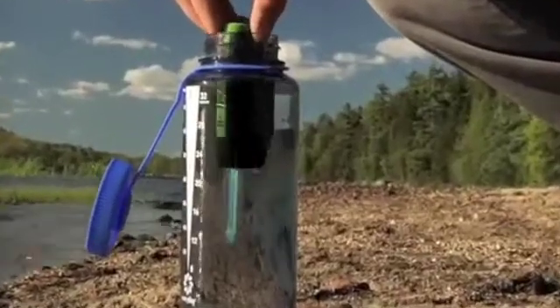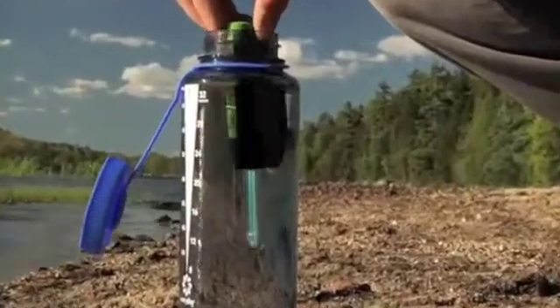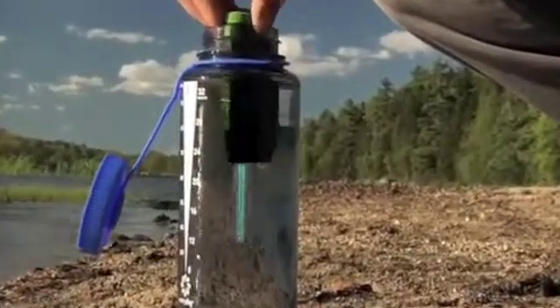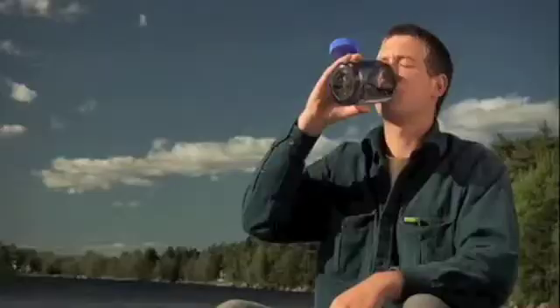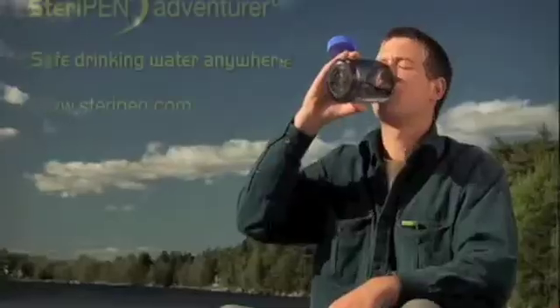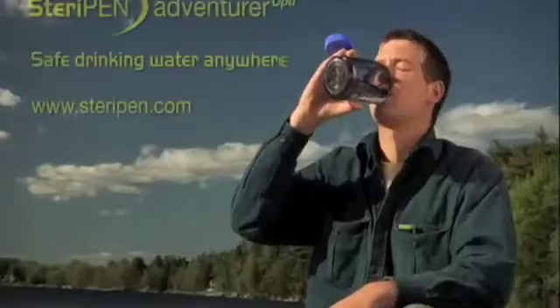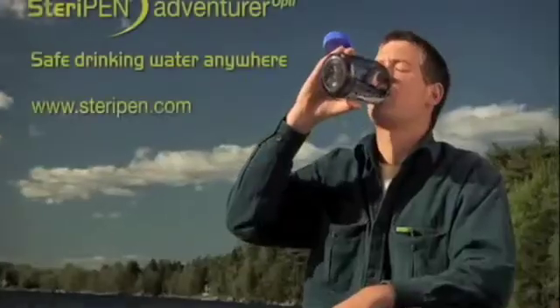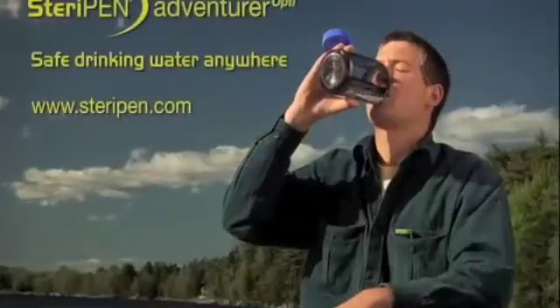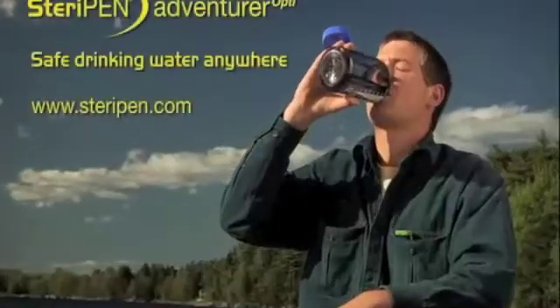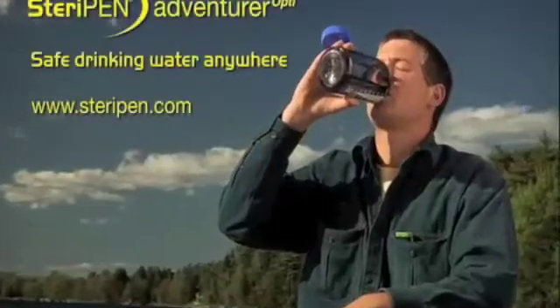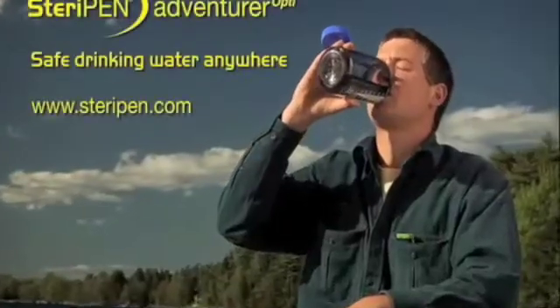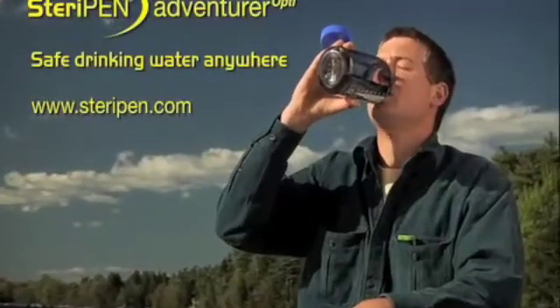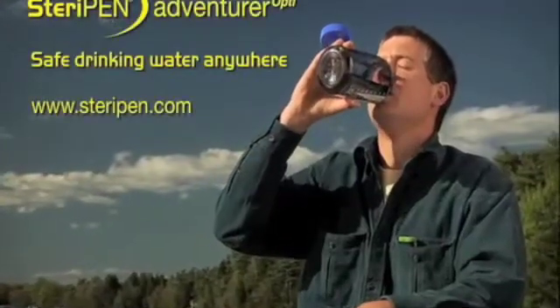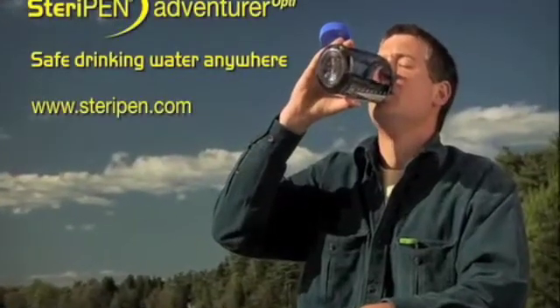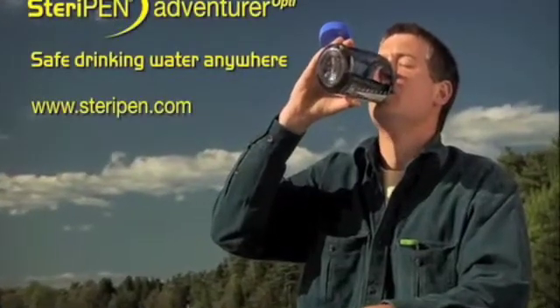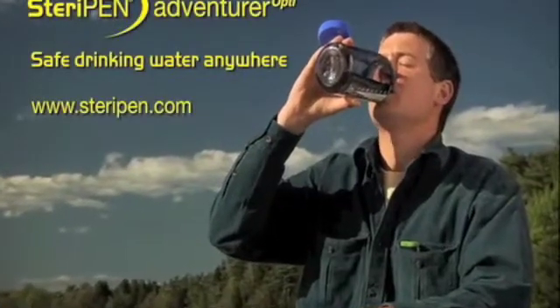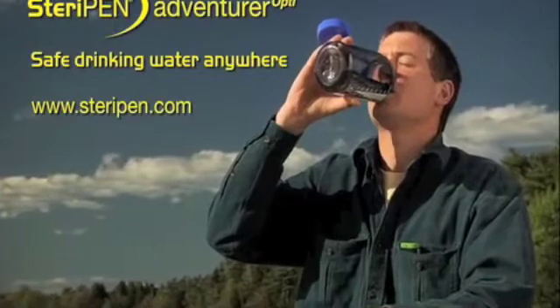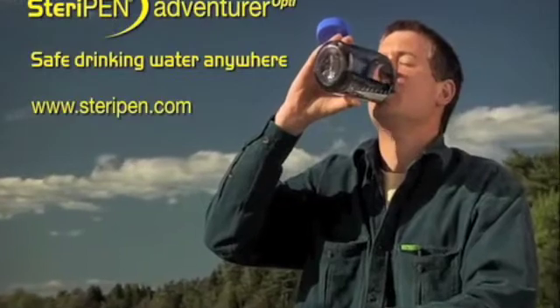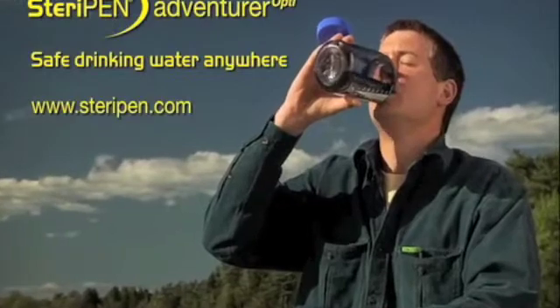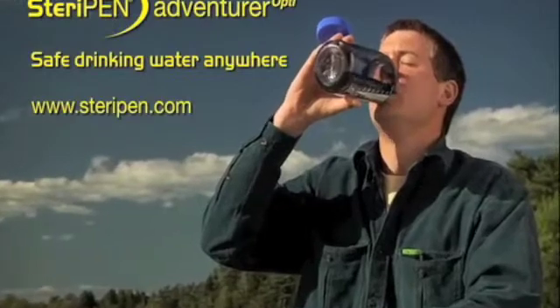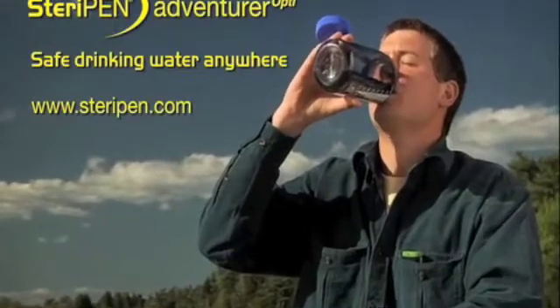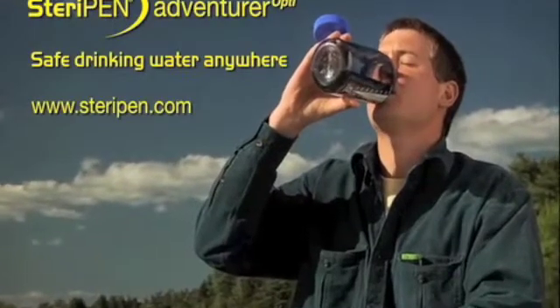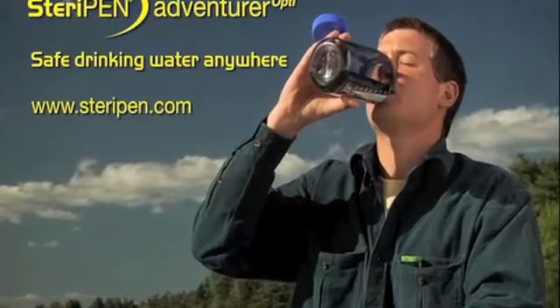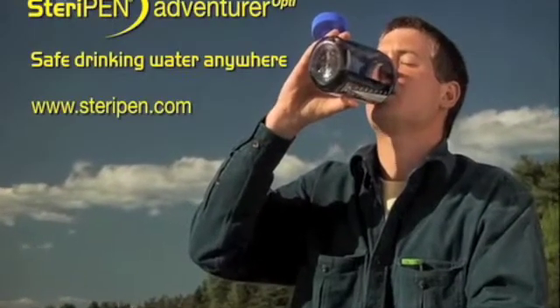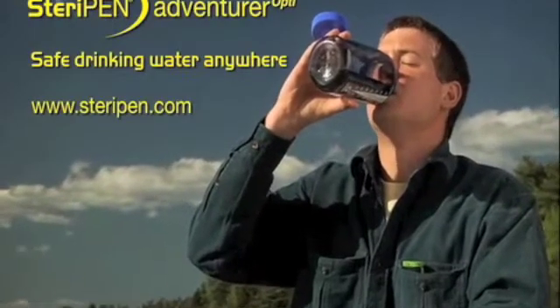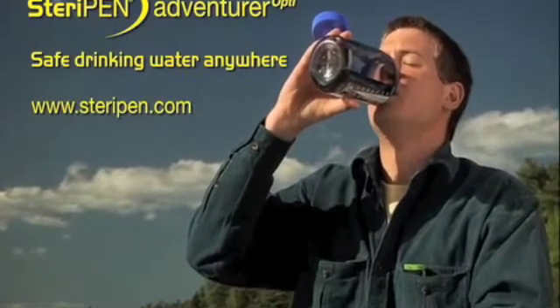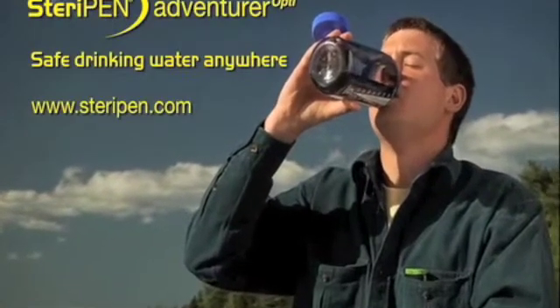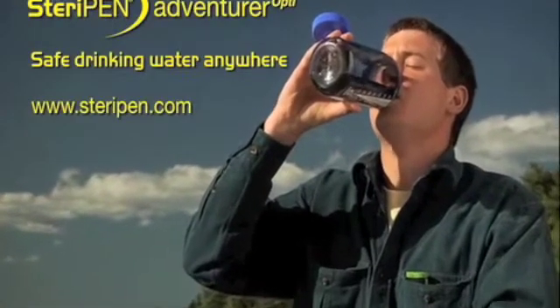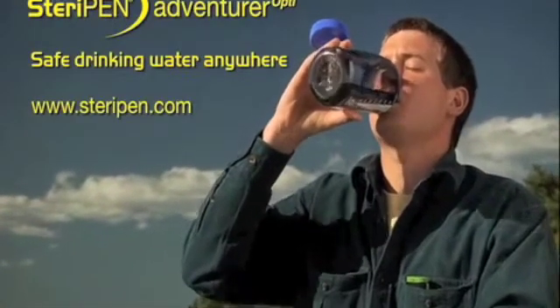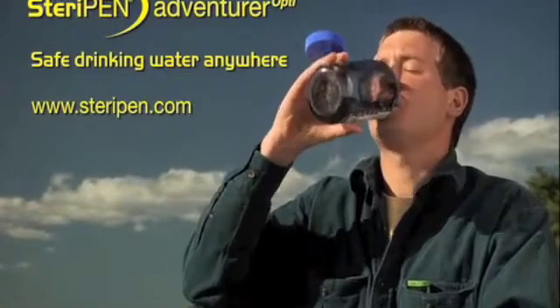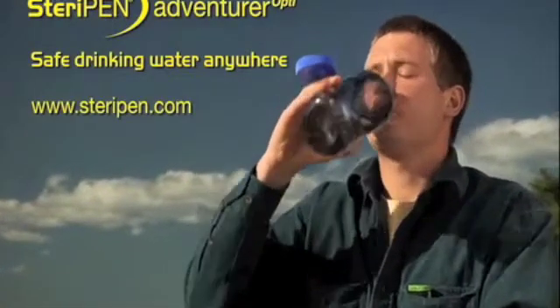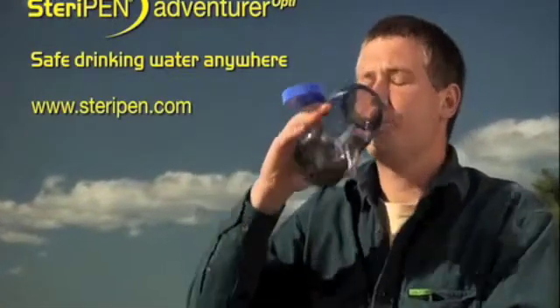Enjoy safe drinking water anywhere. Adventurer Opti.